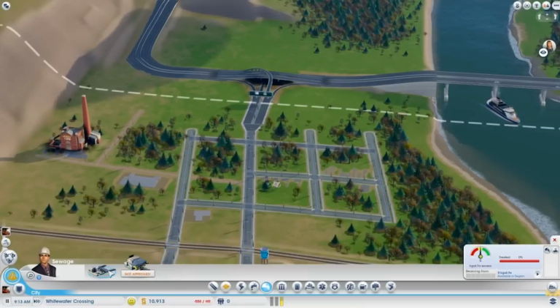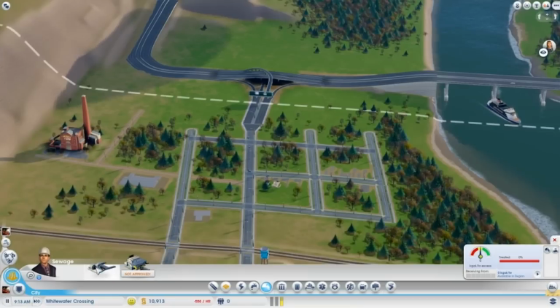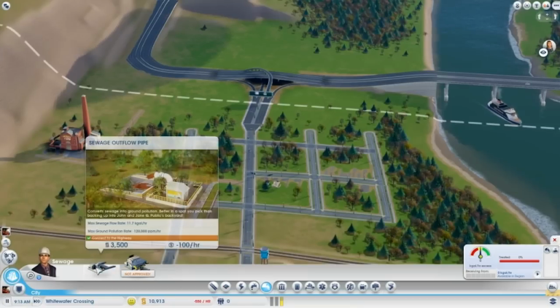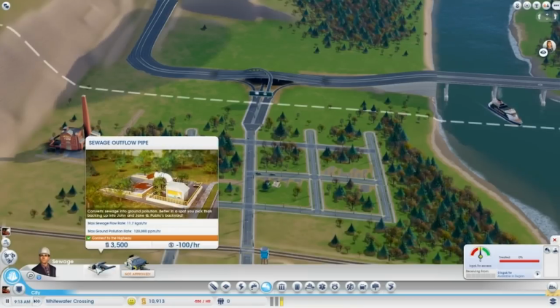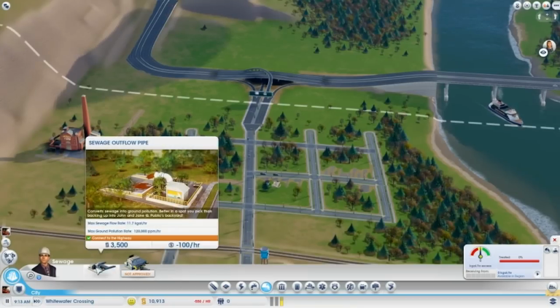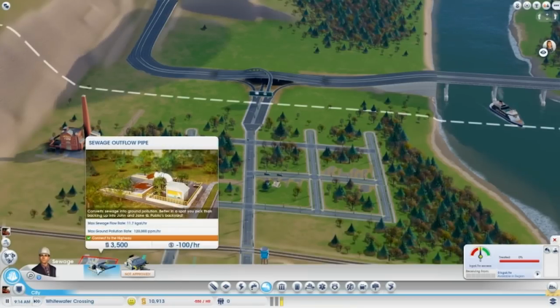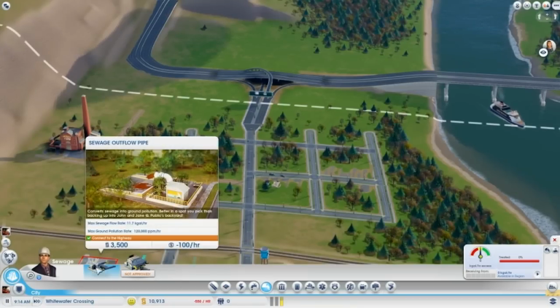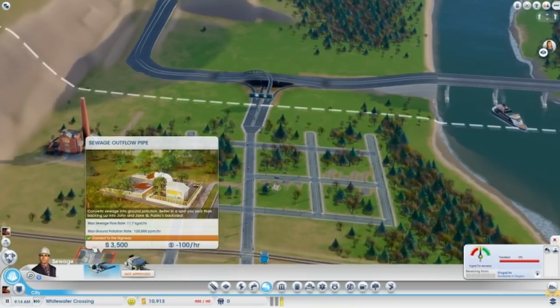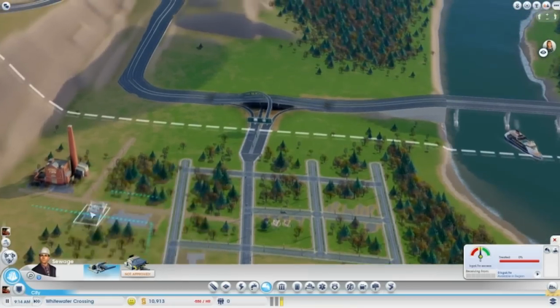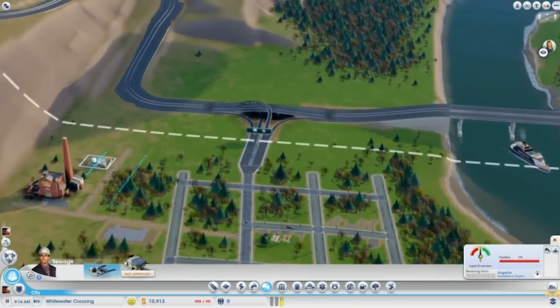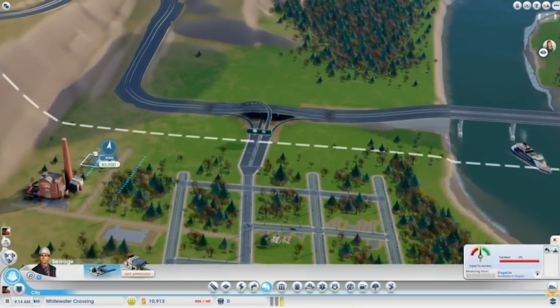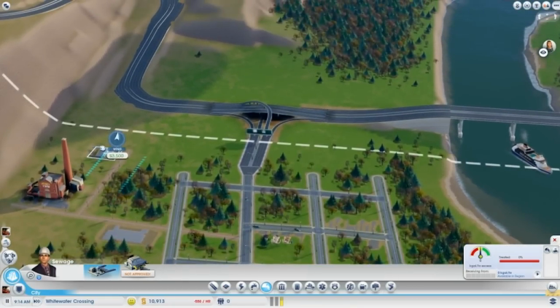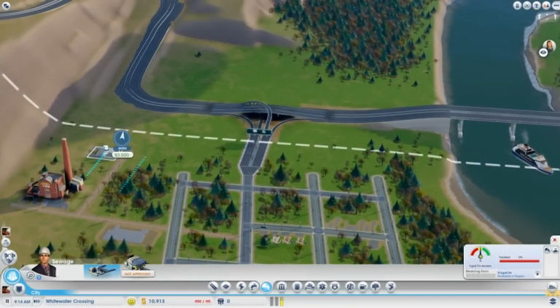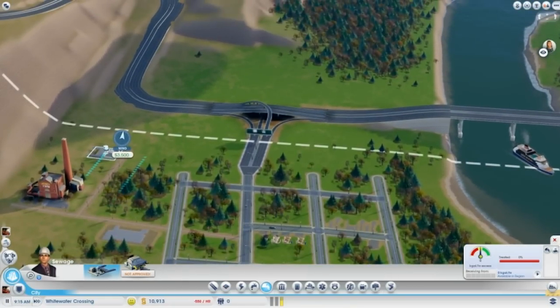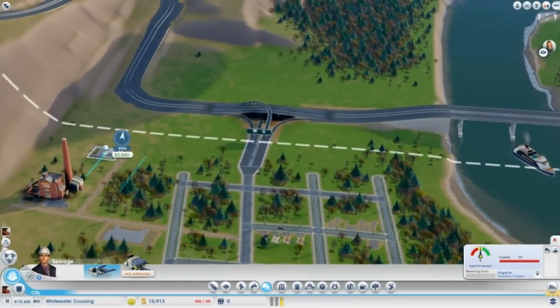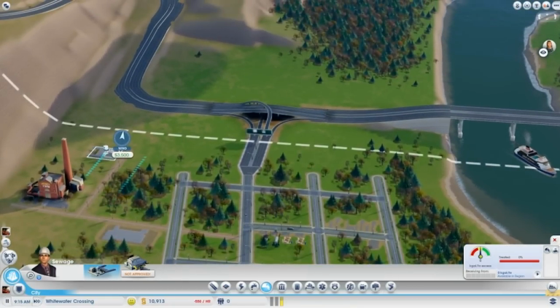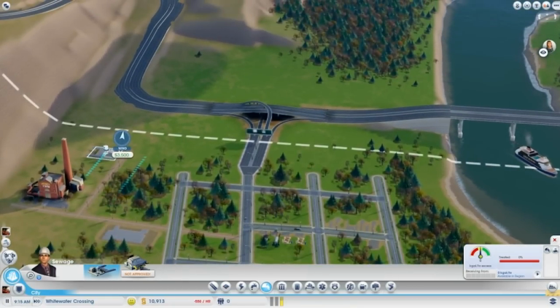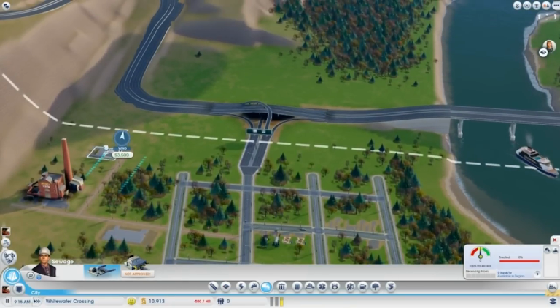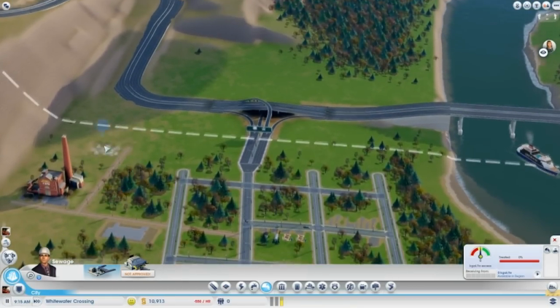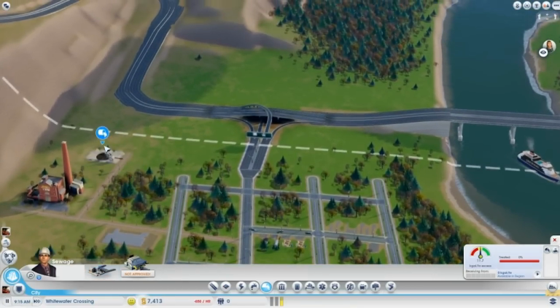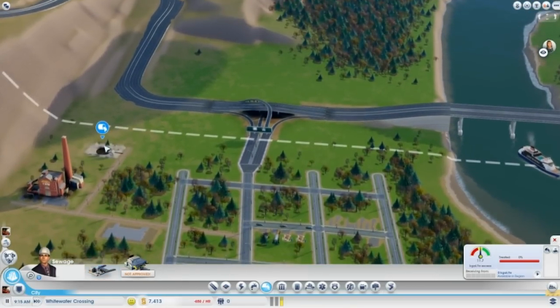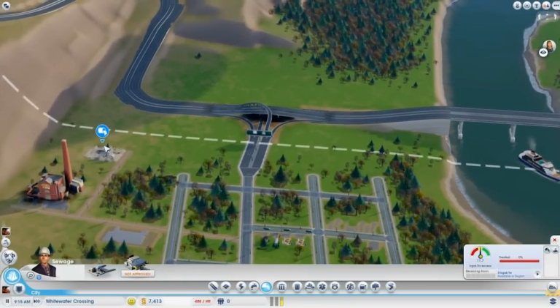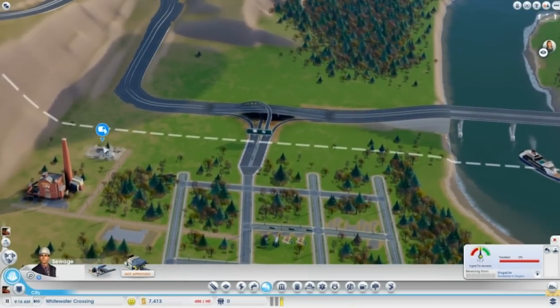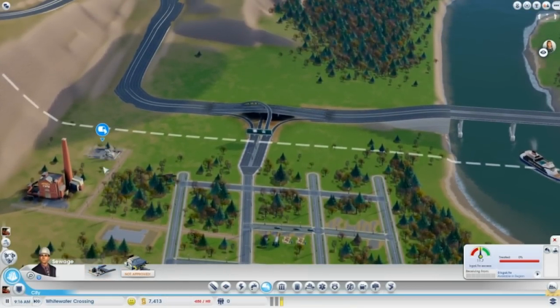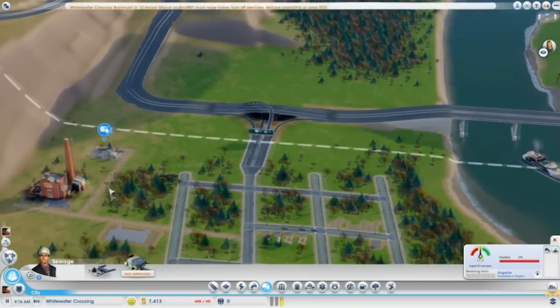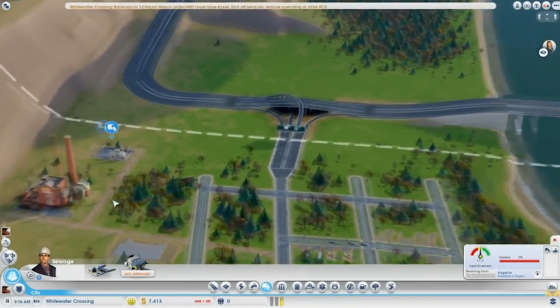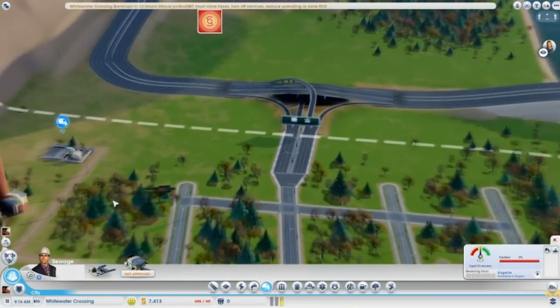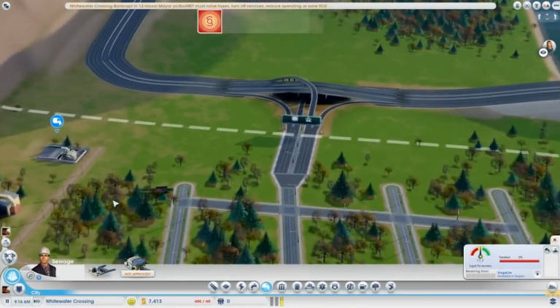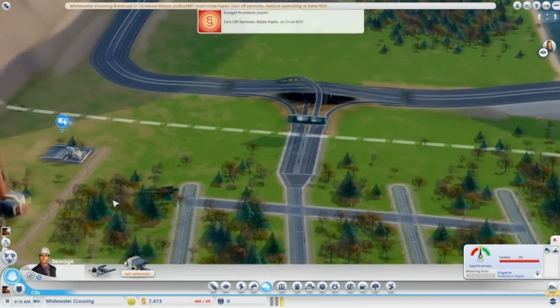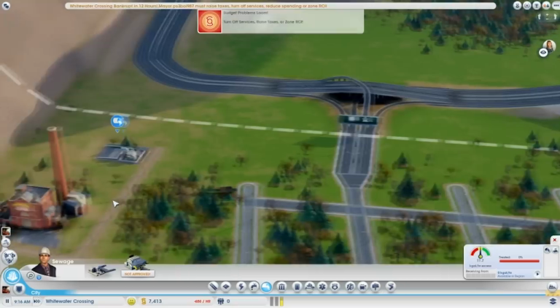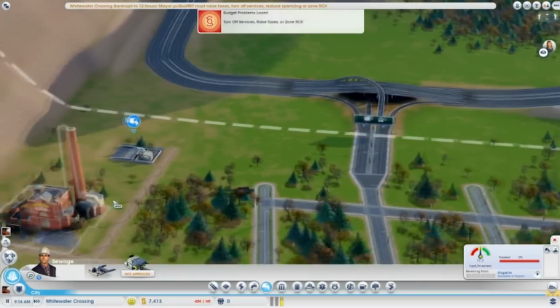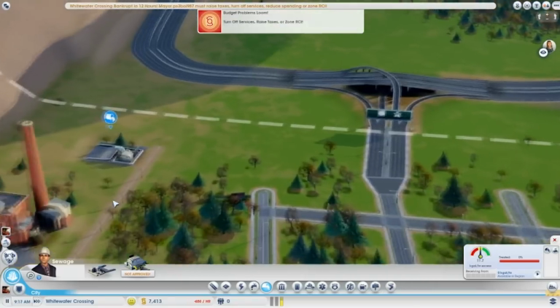Keep the power plants as far away from sims as possible — both commercial and residential areas — and definitely not near any water supplies.